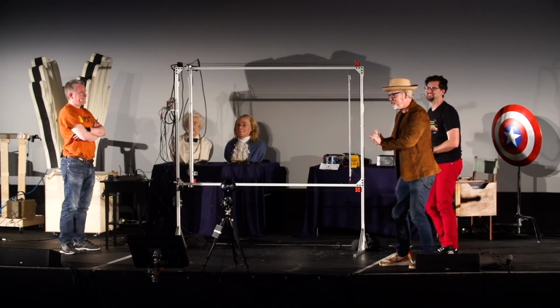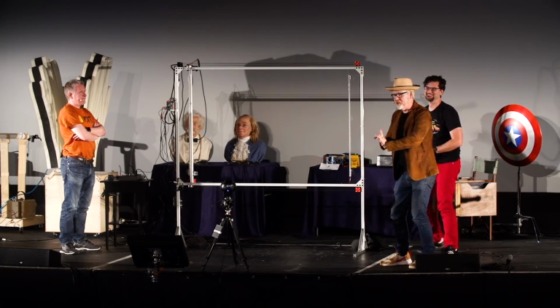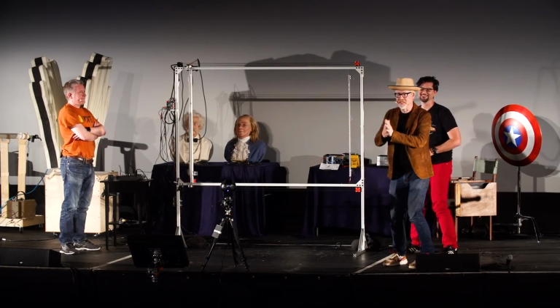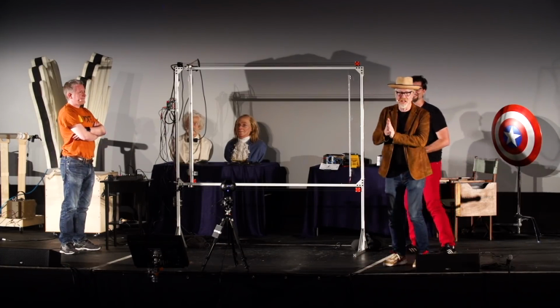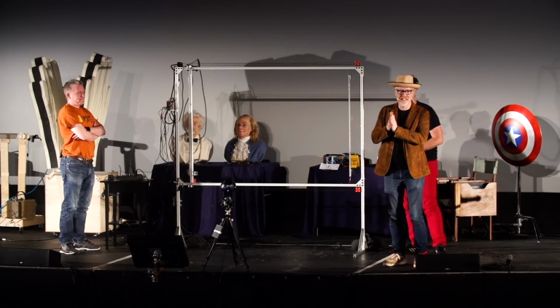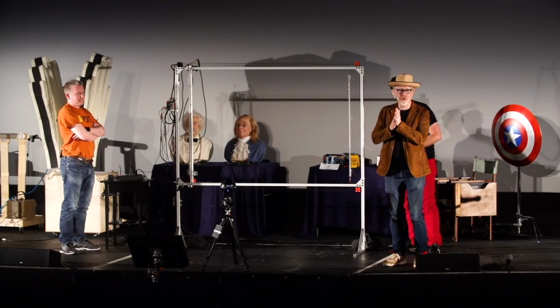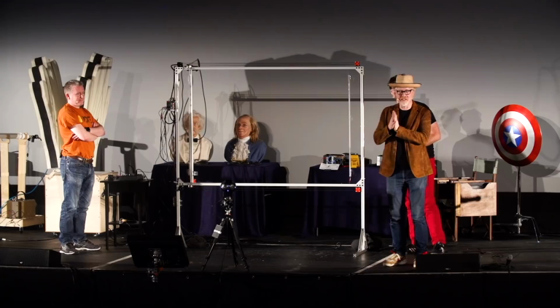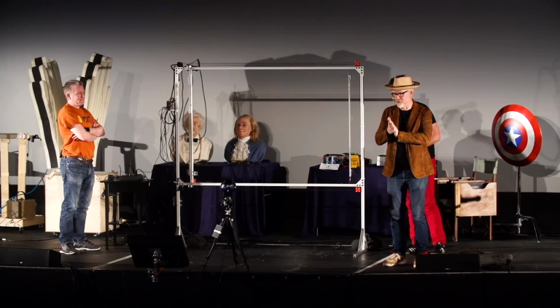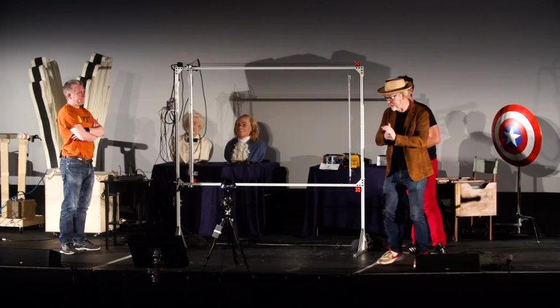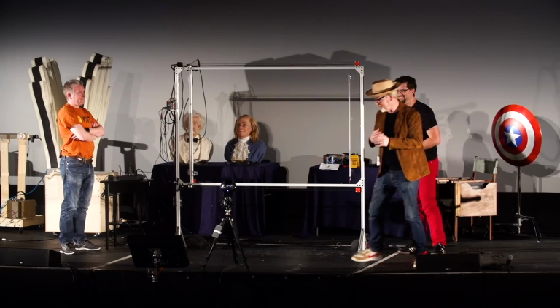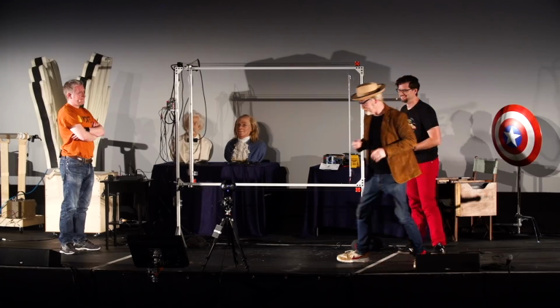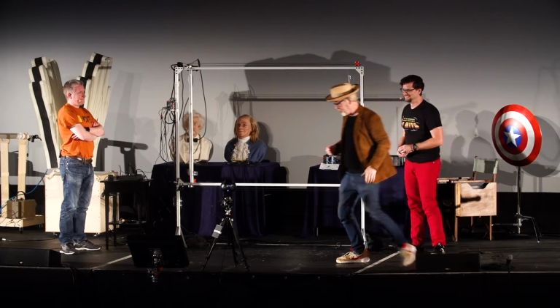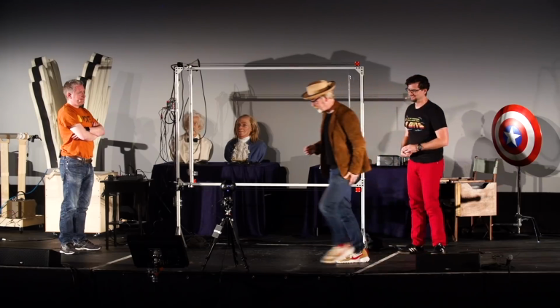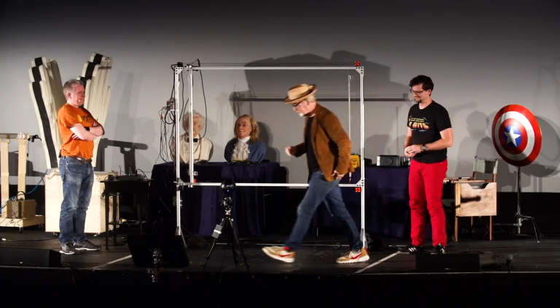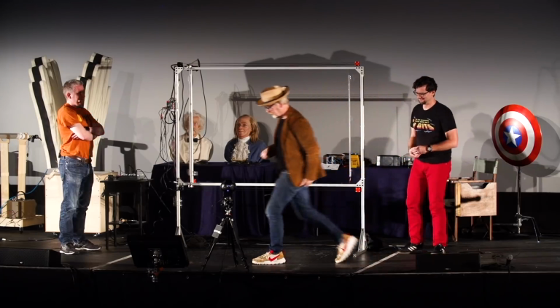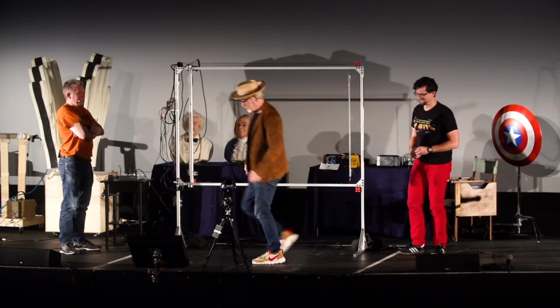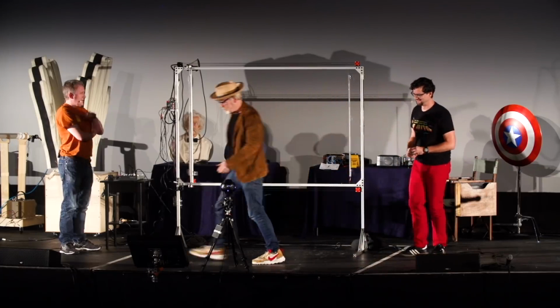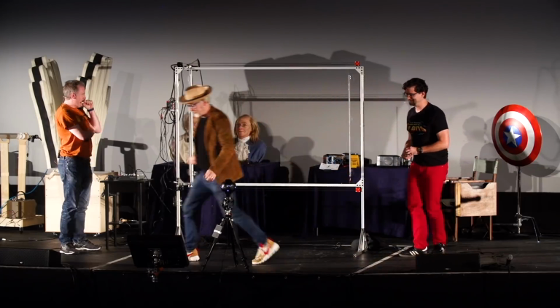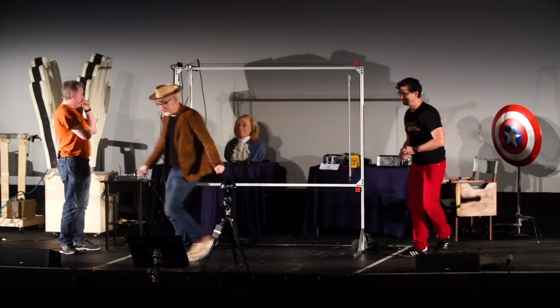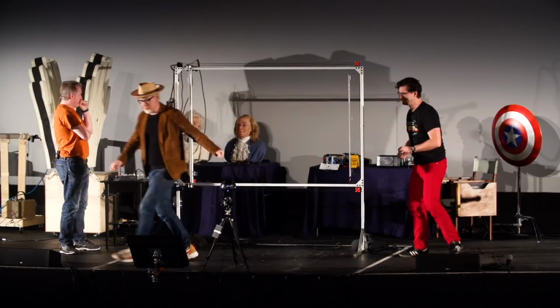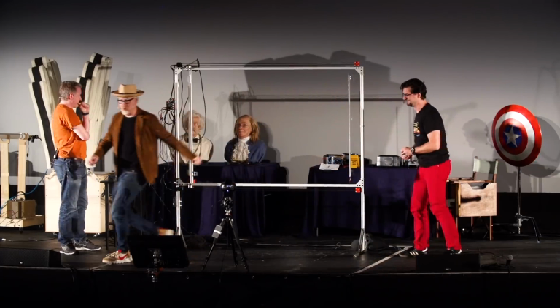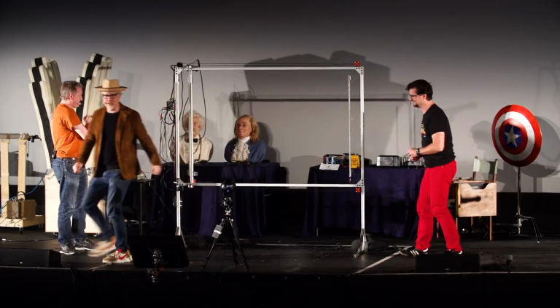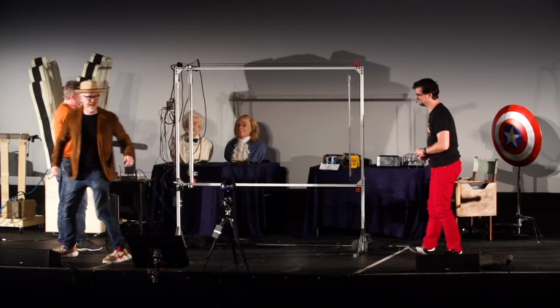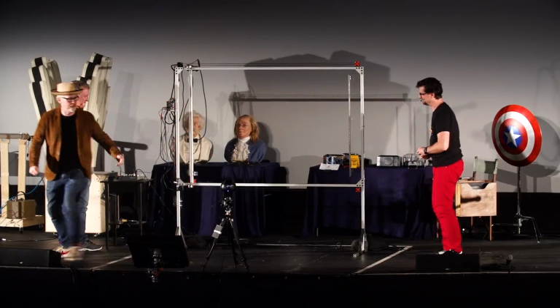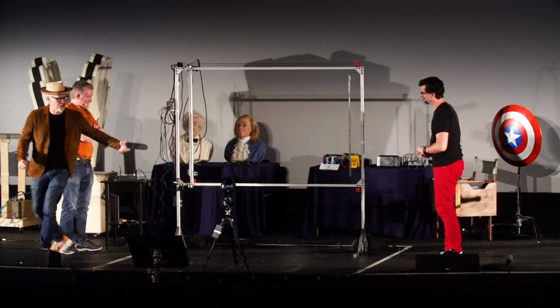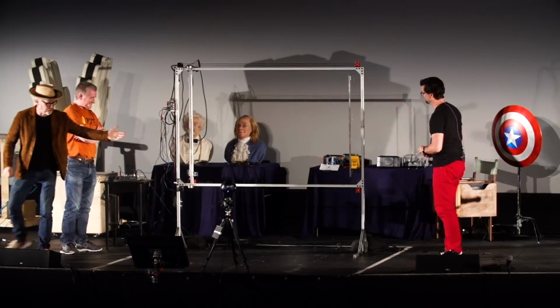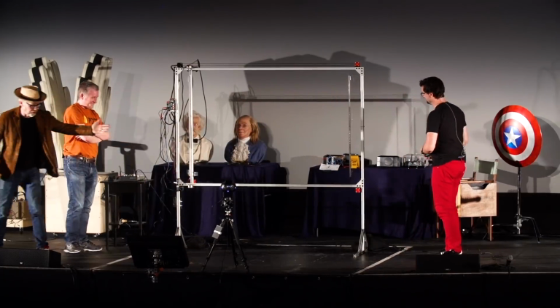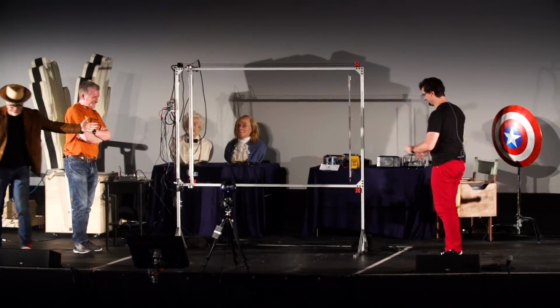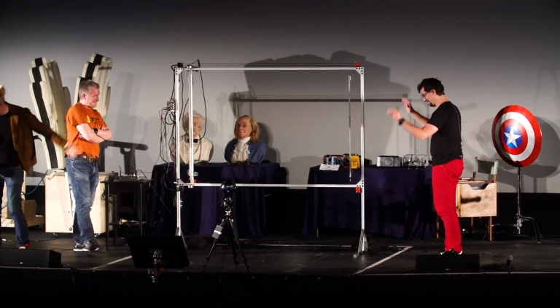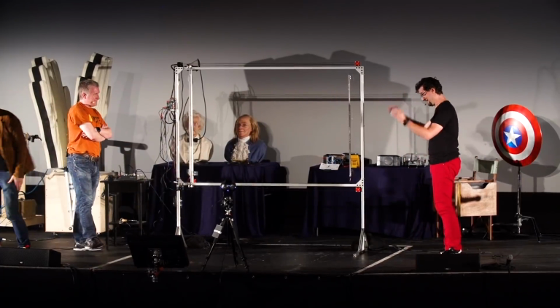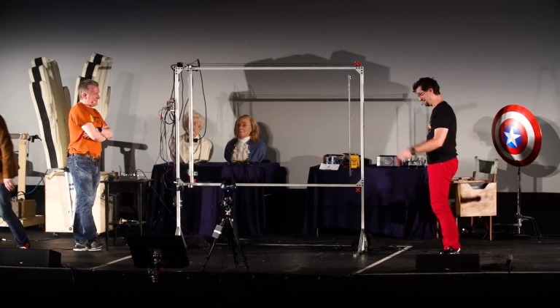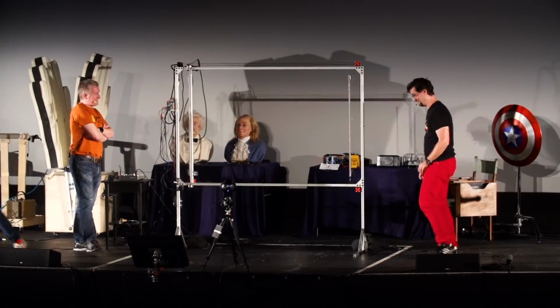Ladies and gentlemen, I cannot wait for you to see the incredible invention by my friends Jeremy Williams and Sean Charlesworth. Thank you.